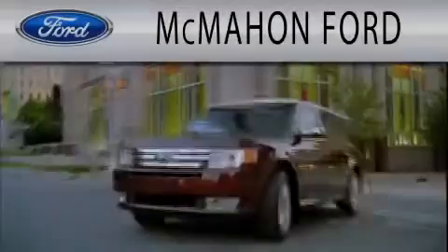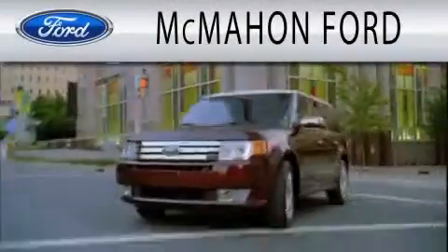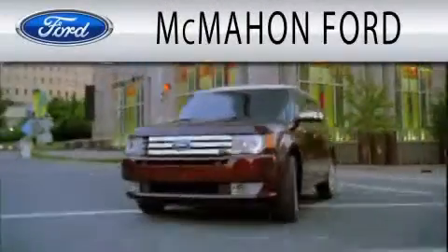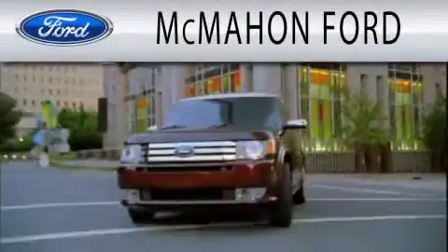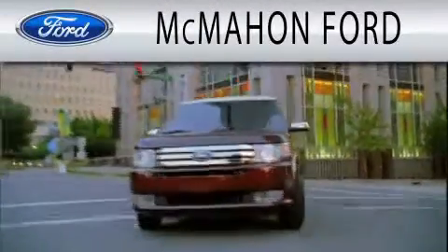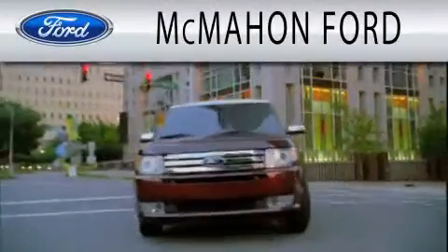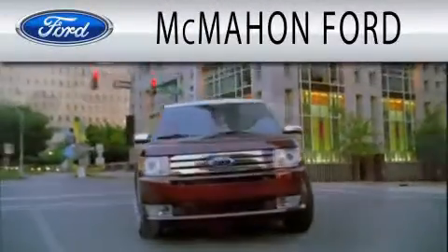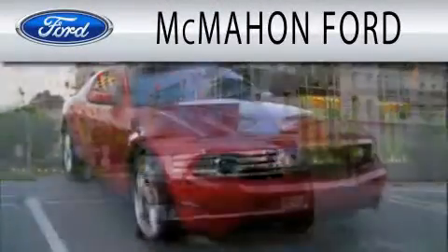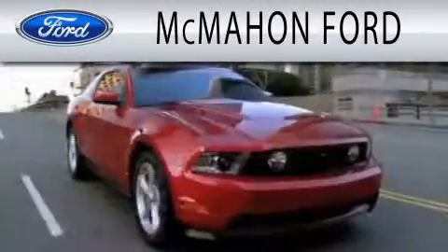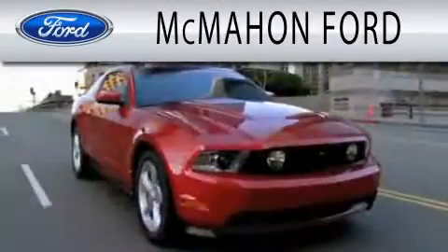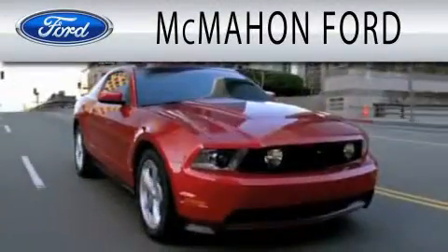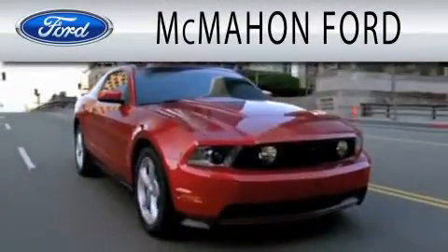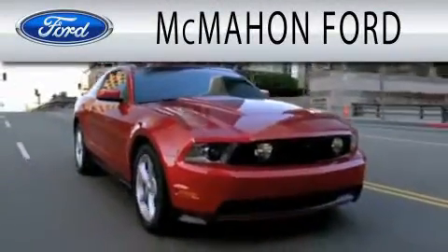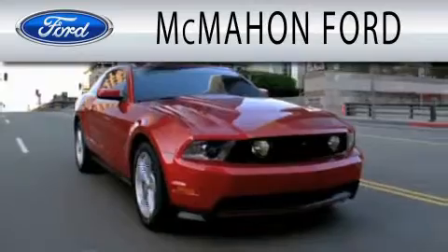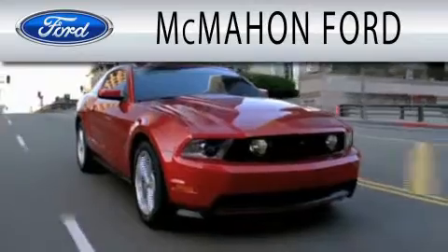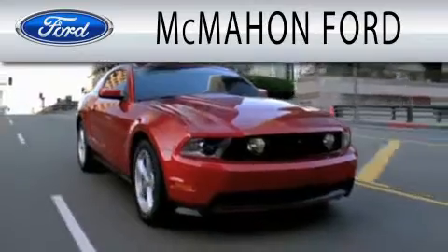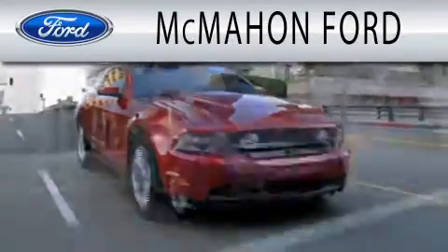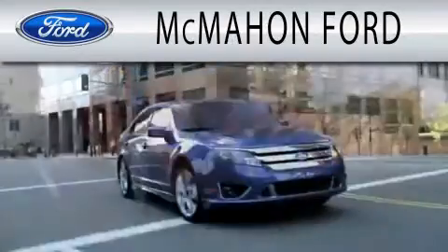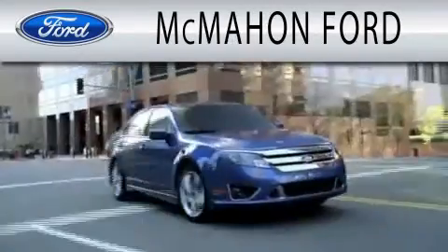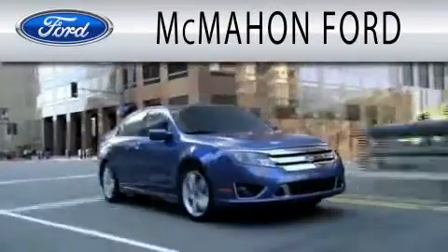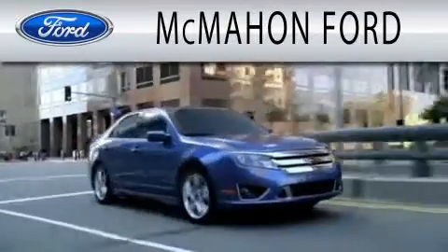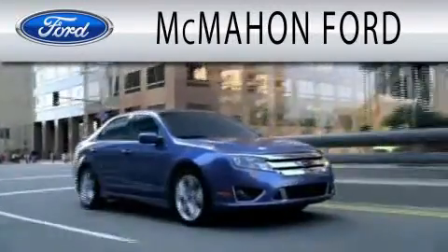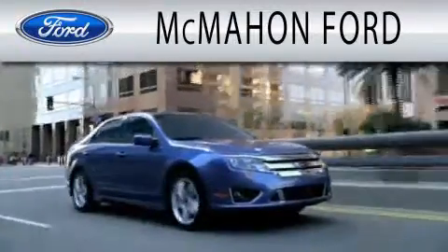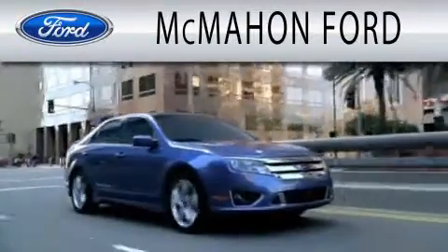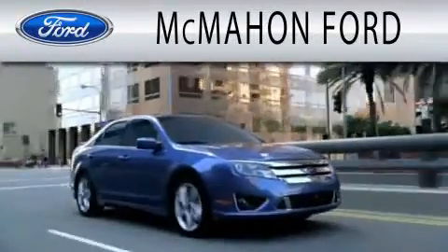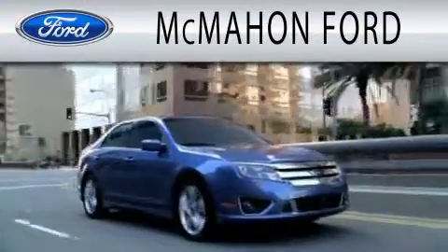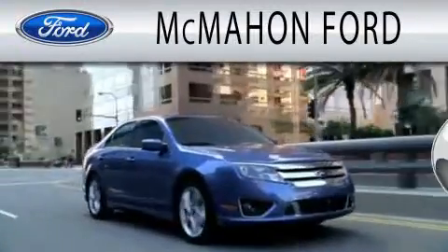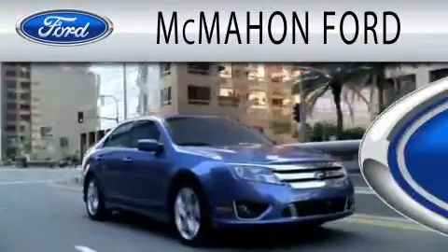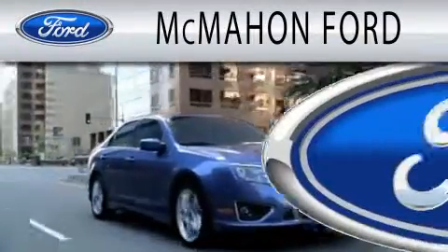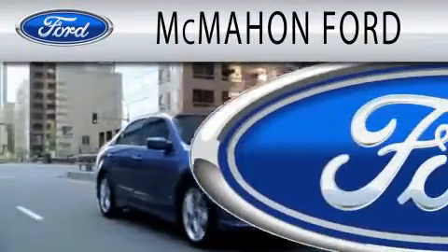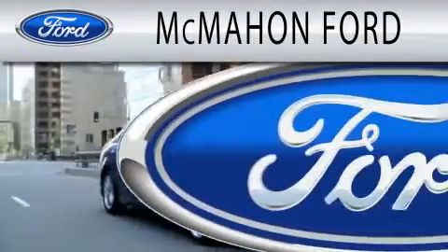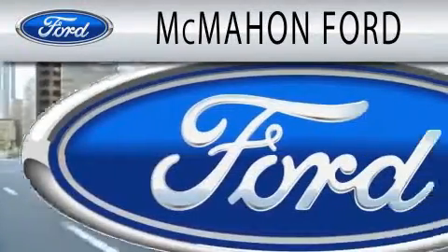McMahon Ford is dedicated to doing everything possible to ensure that the experience you have selecting your next vehicle is as pleasant as possible.